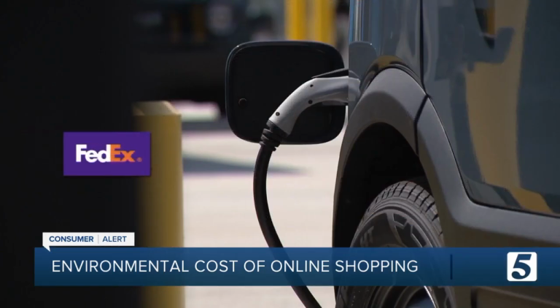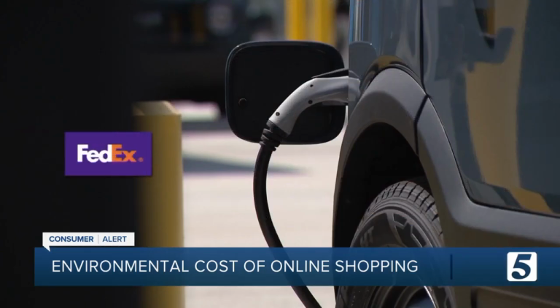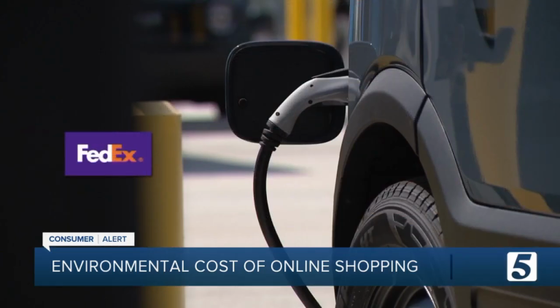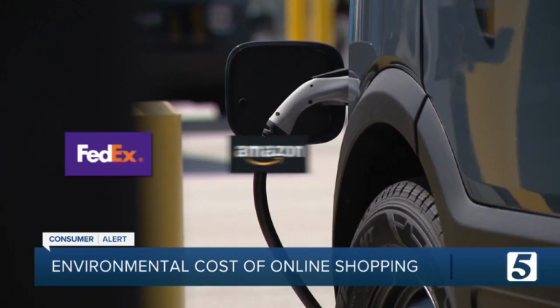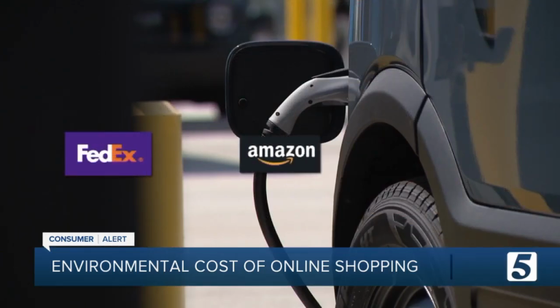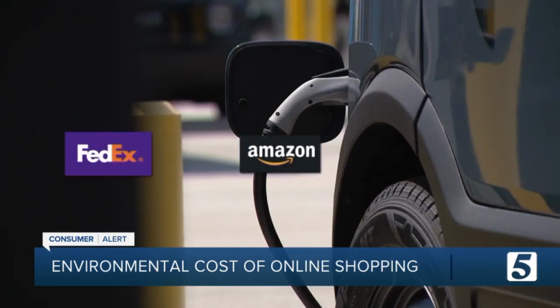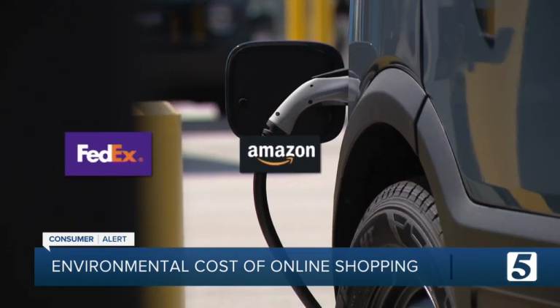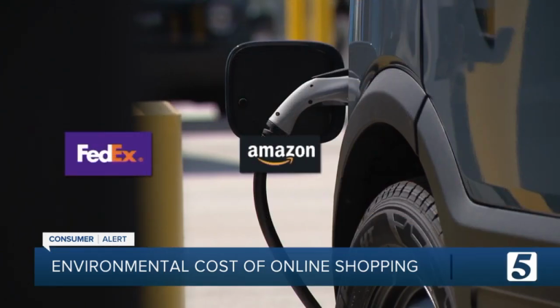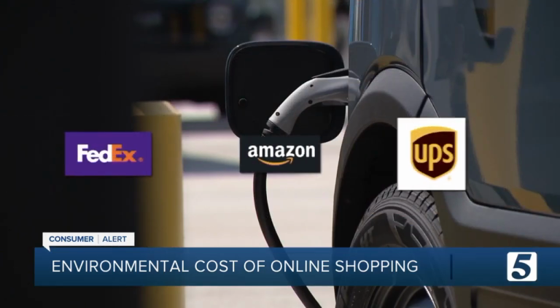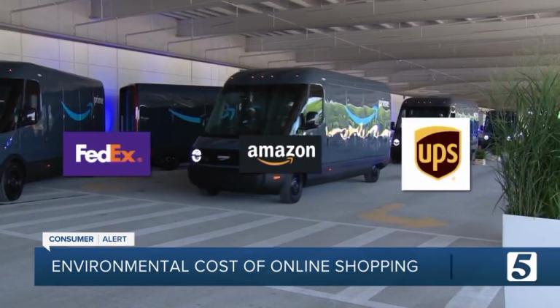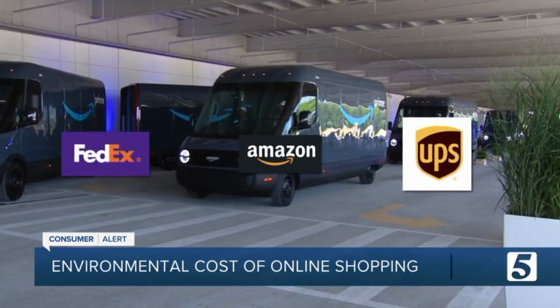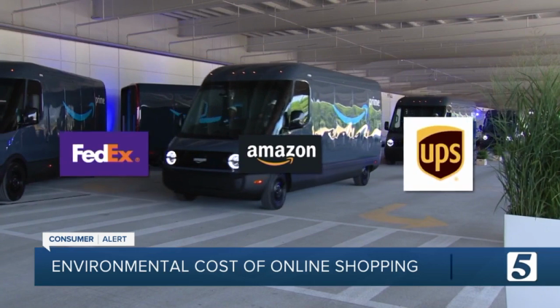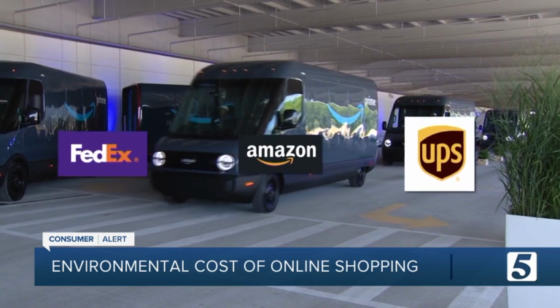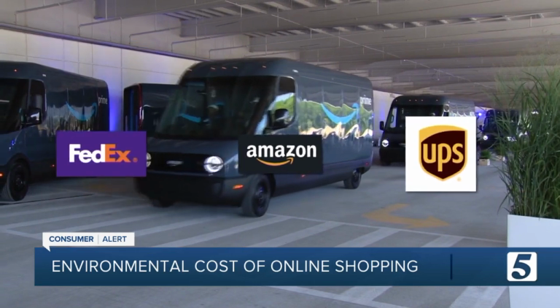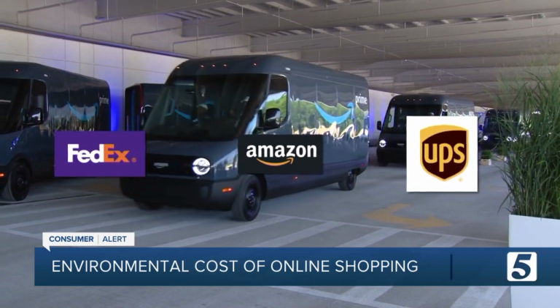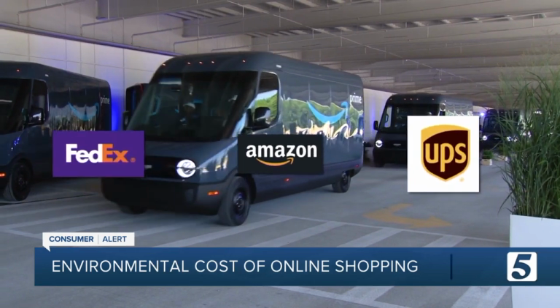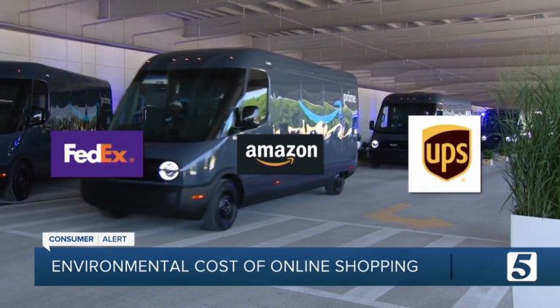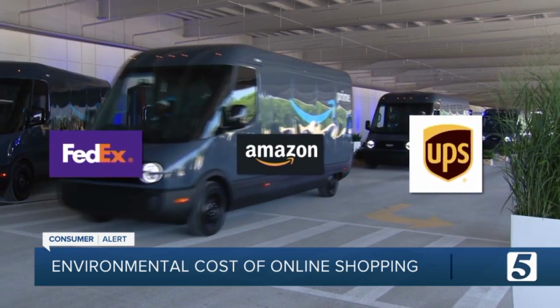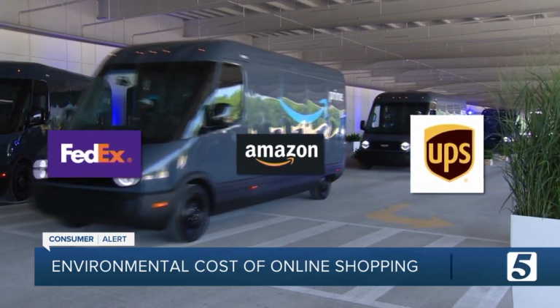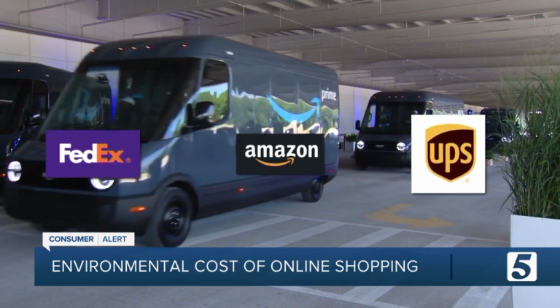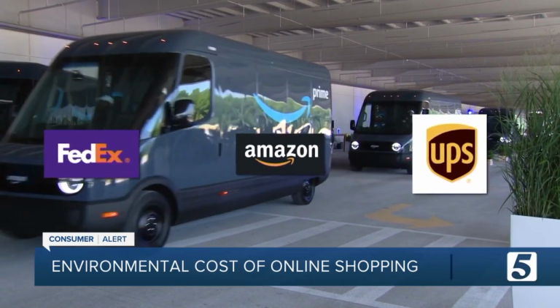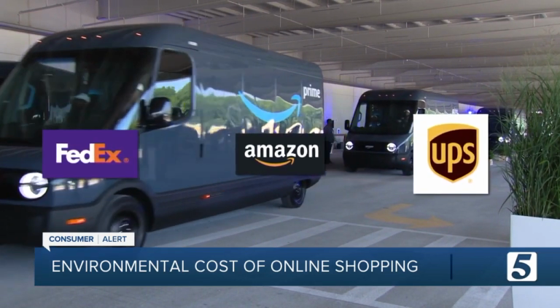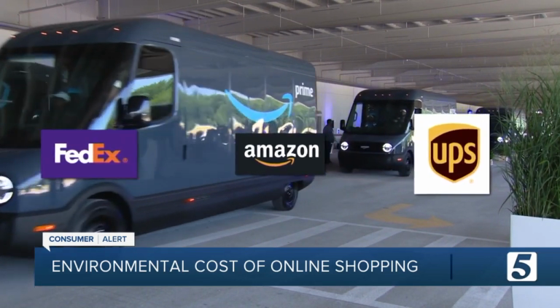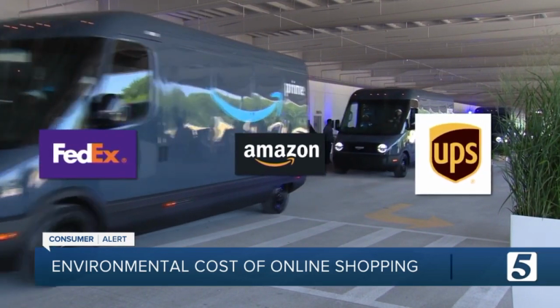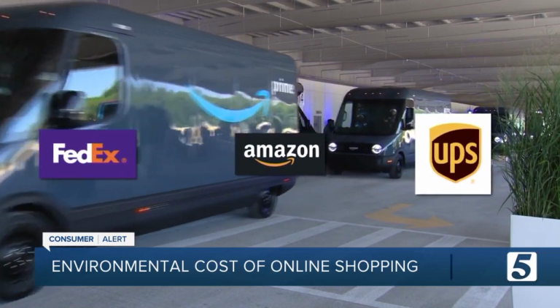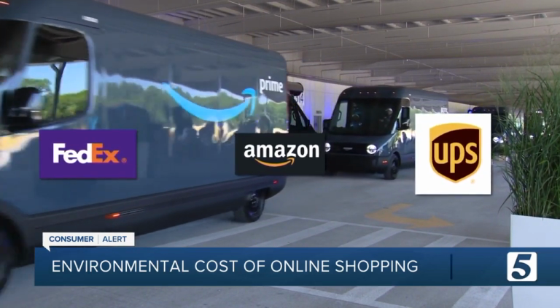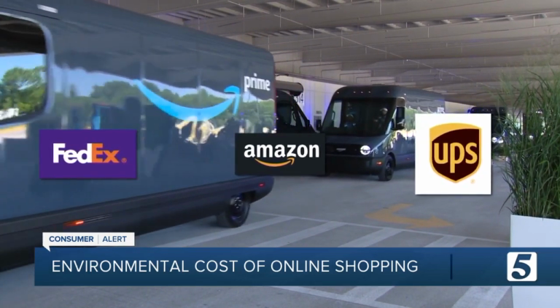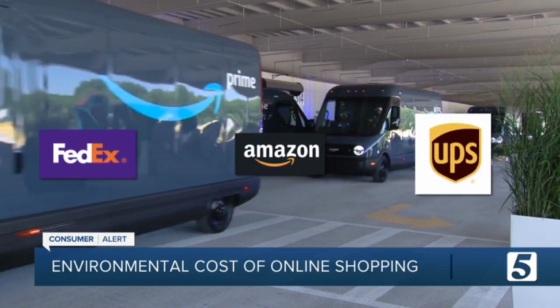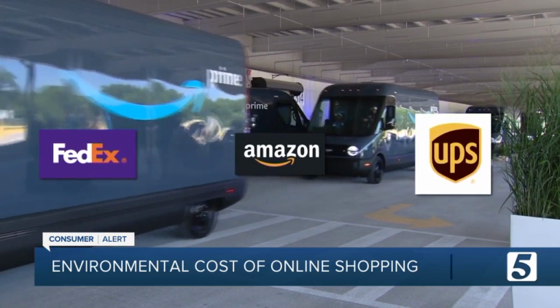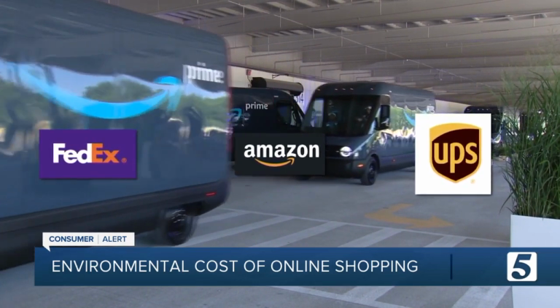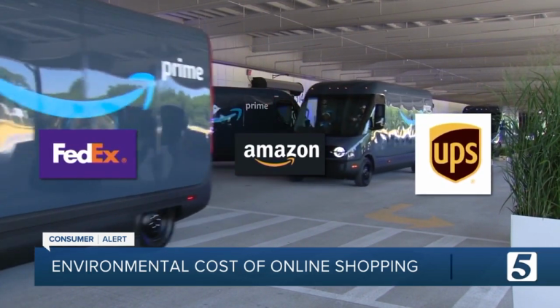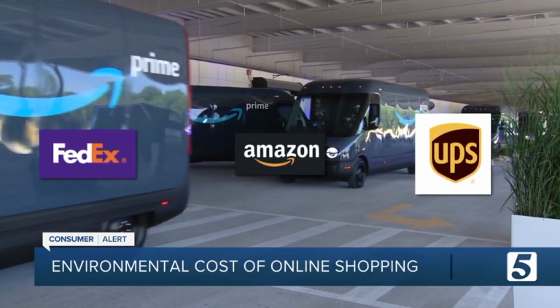FedEx, Amazon, and UPS all have plans to roll out electric delivery vehicles, but that process will take years.